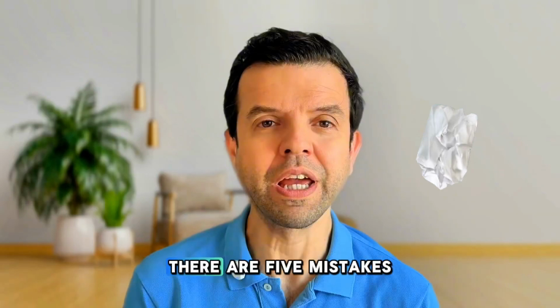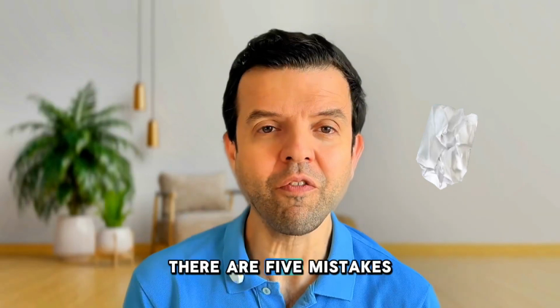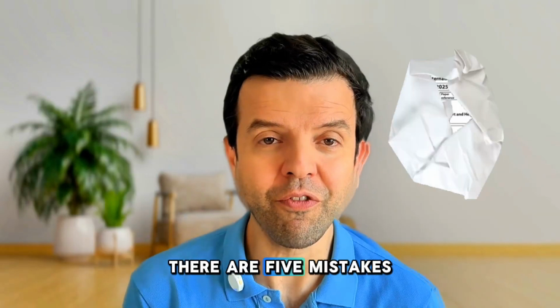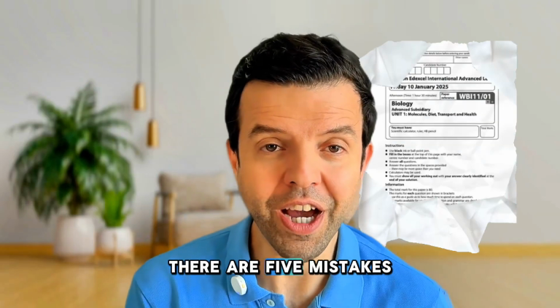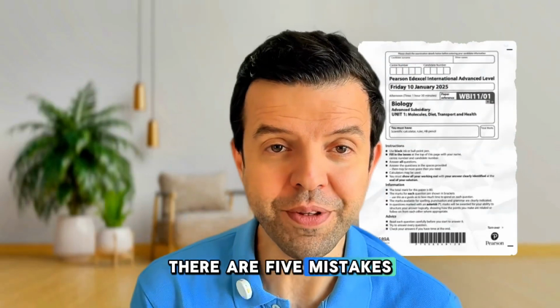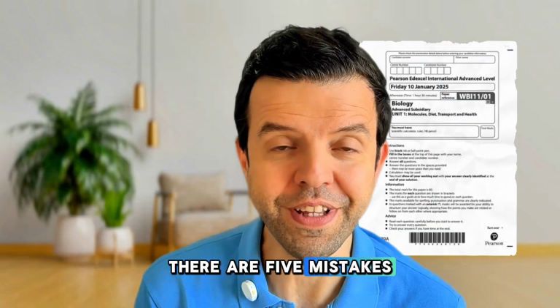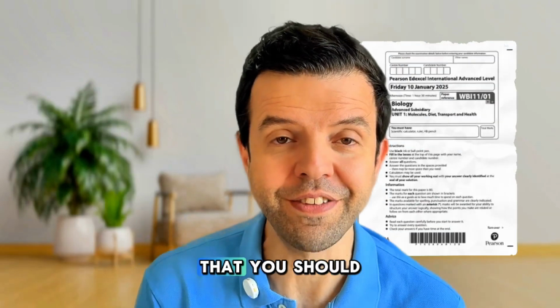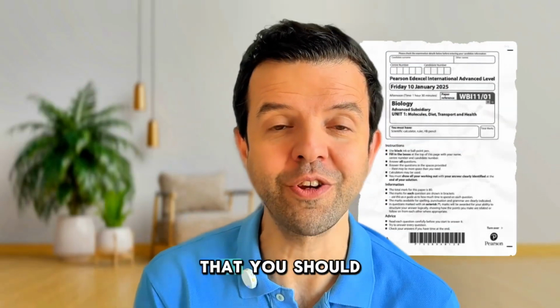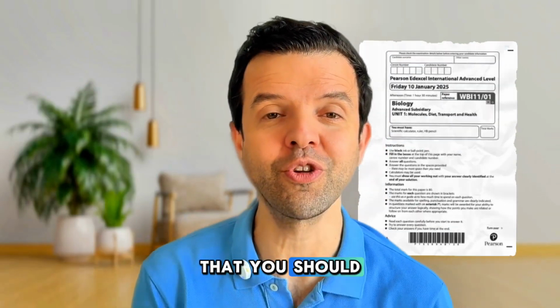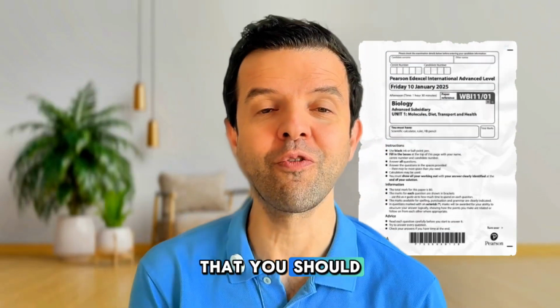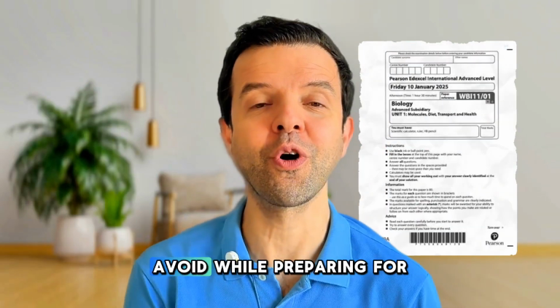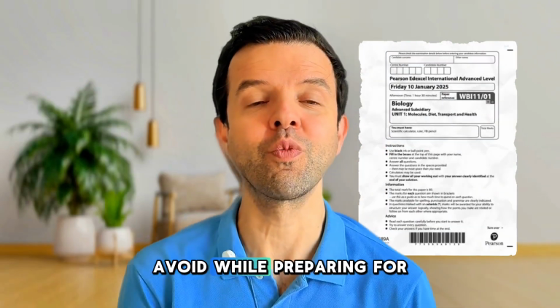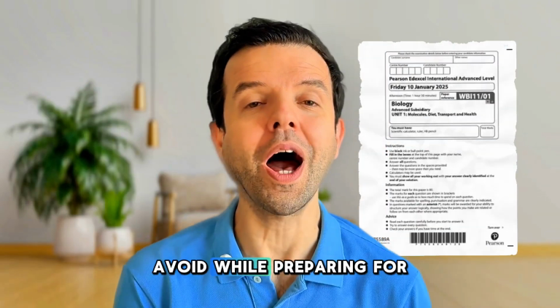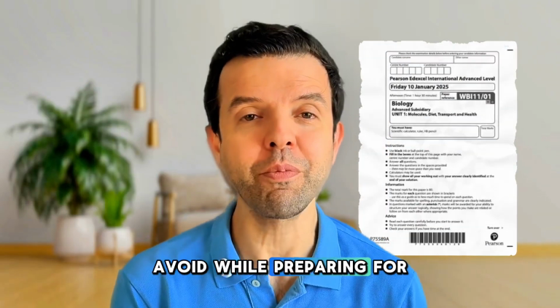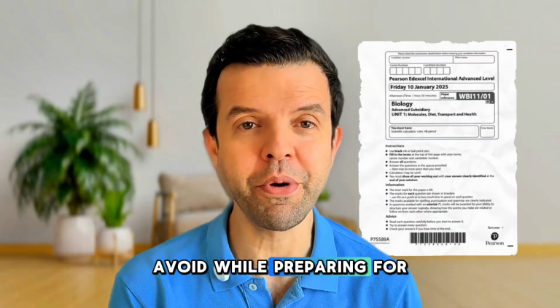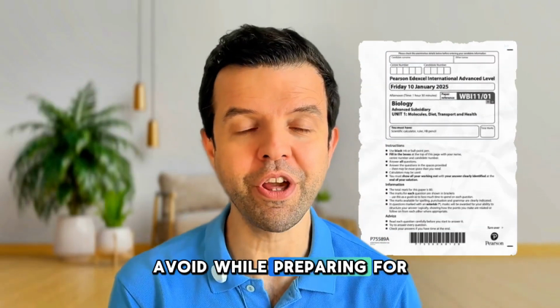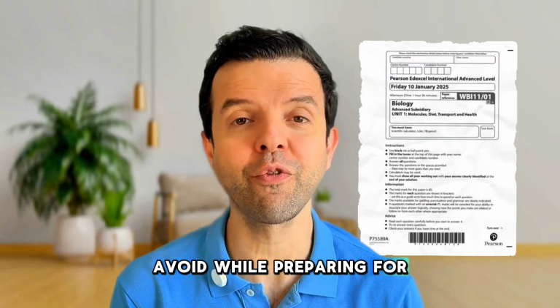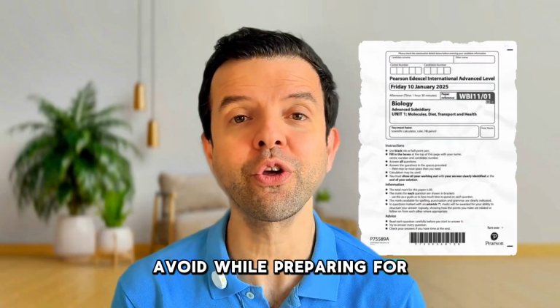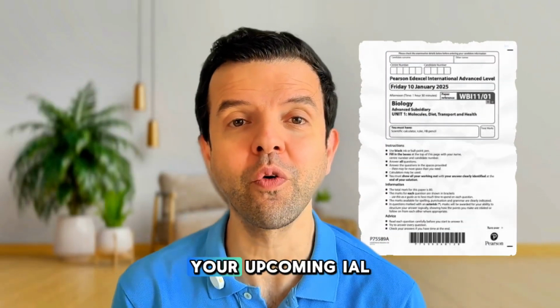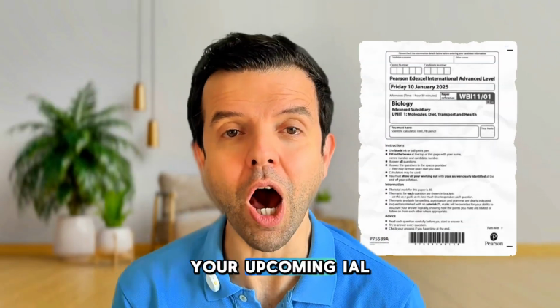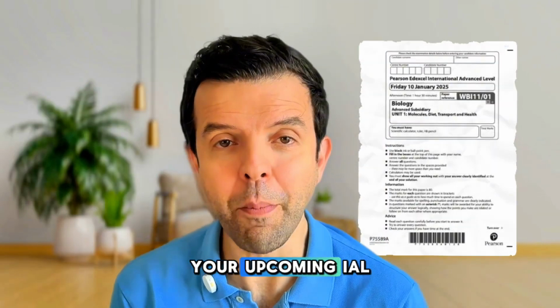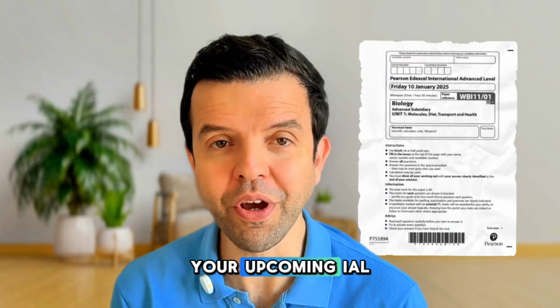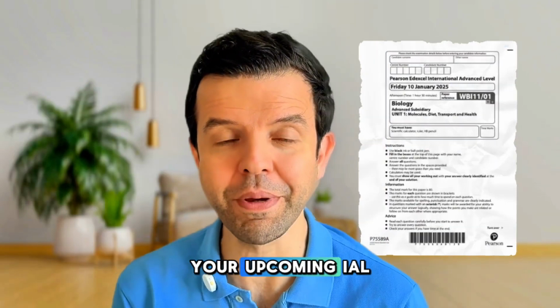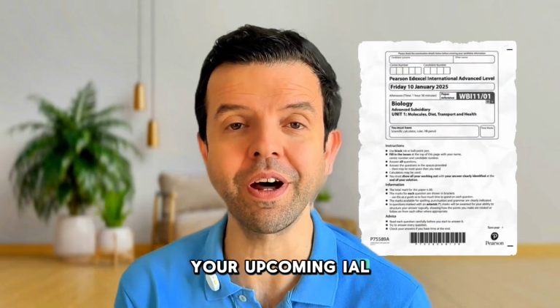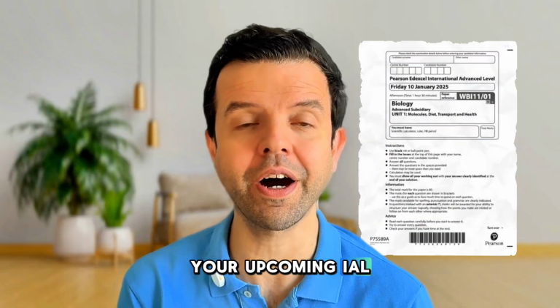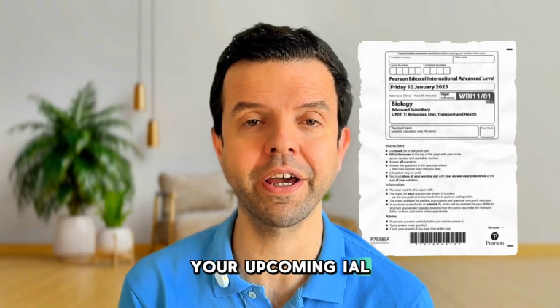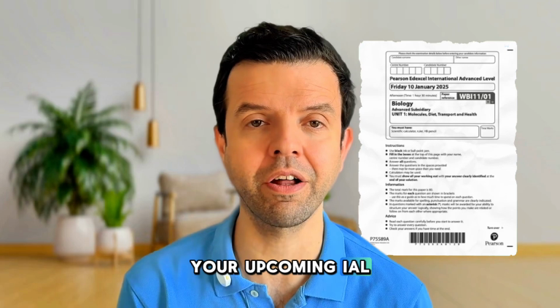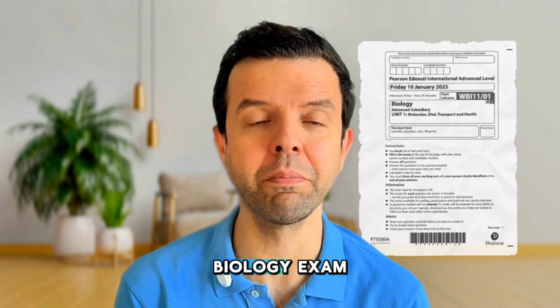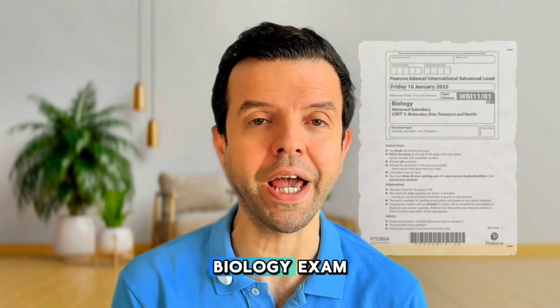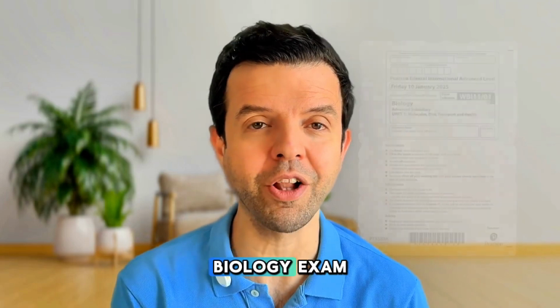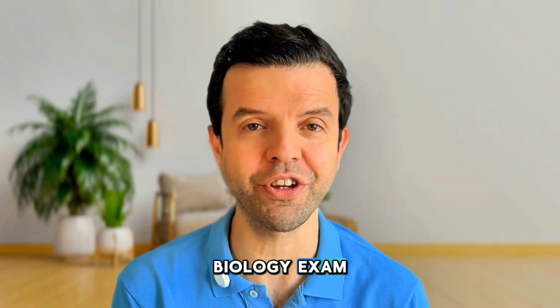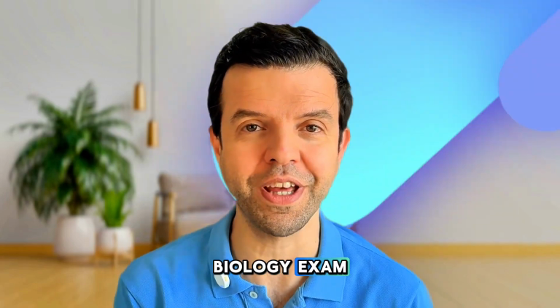Here are five mistakes that you should avoid while preparing for your upcoming IAL biology exam.